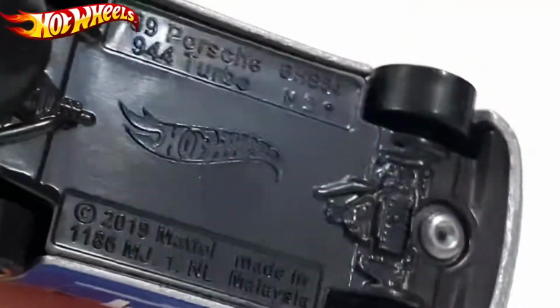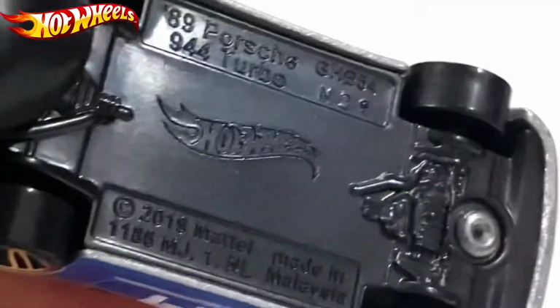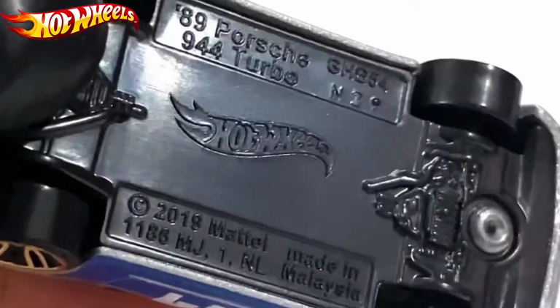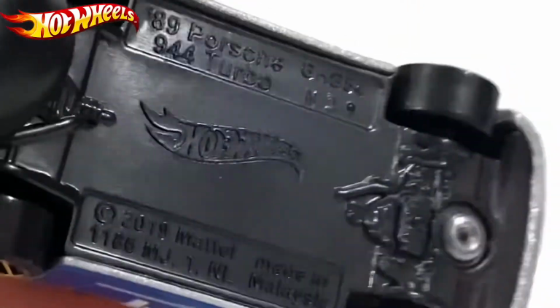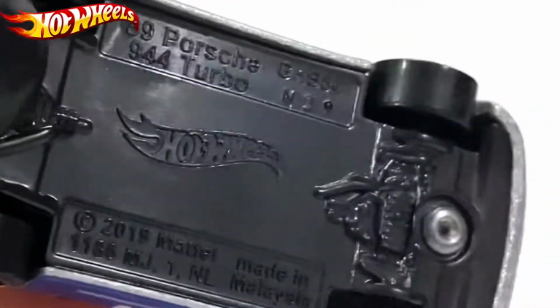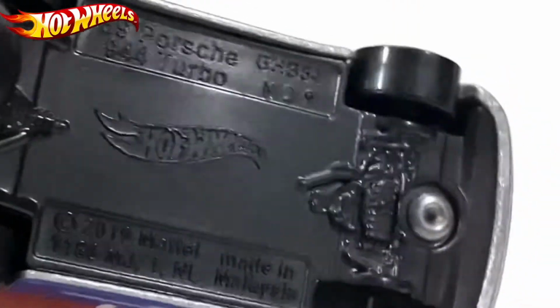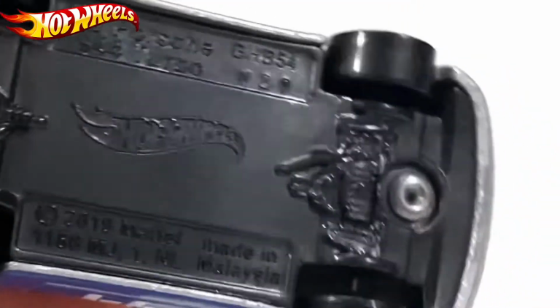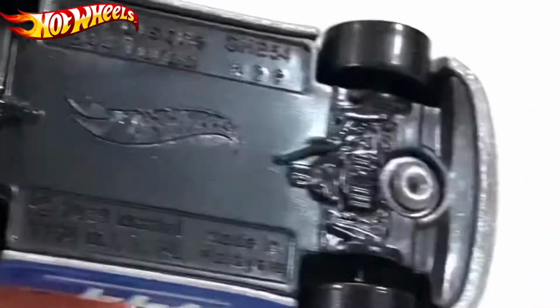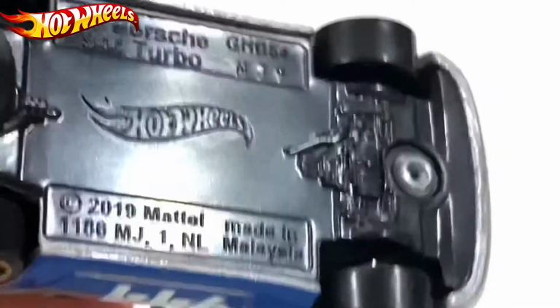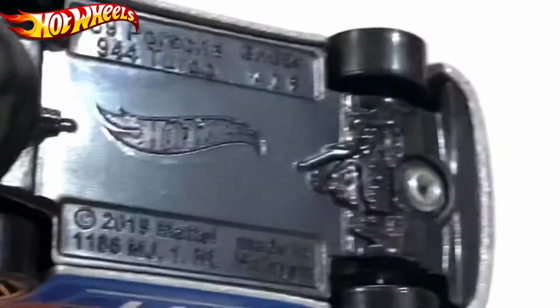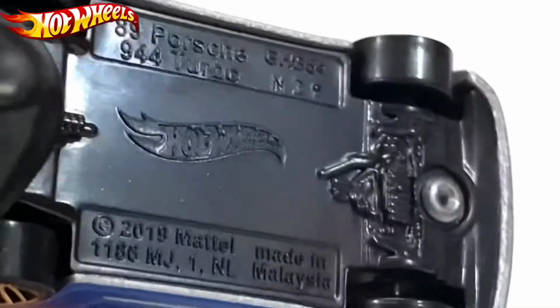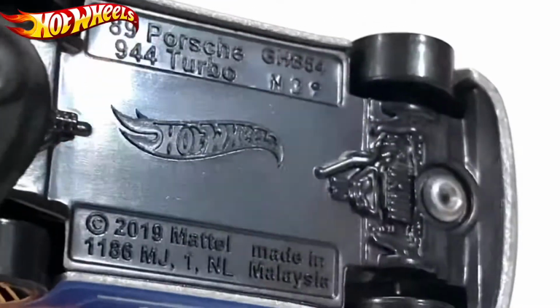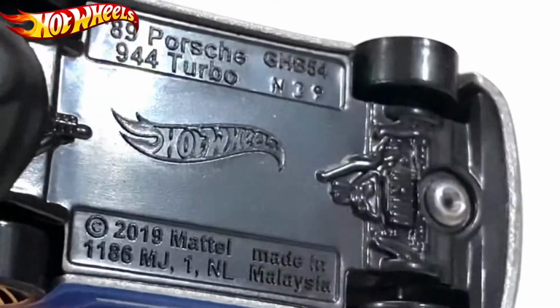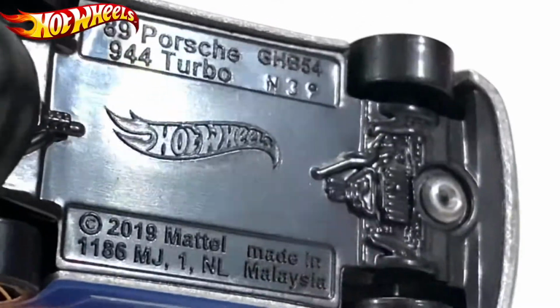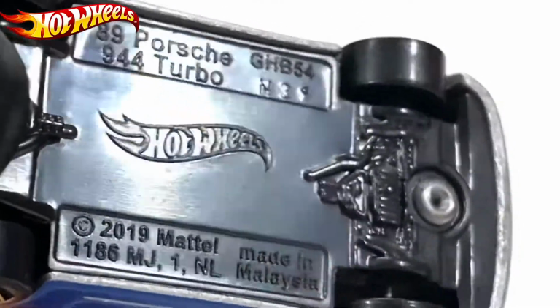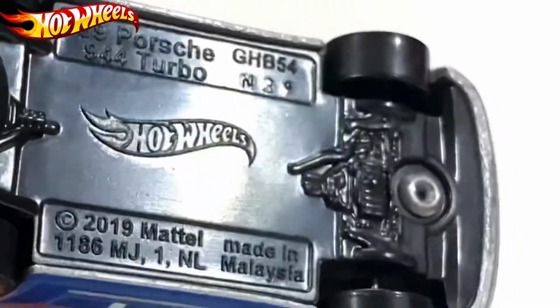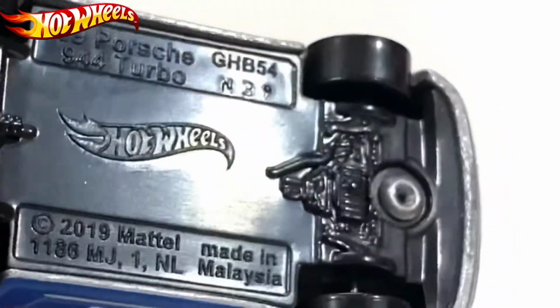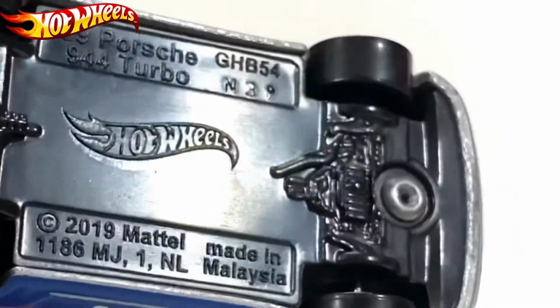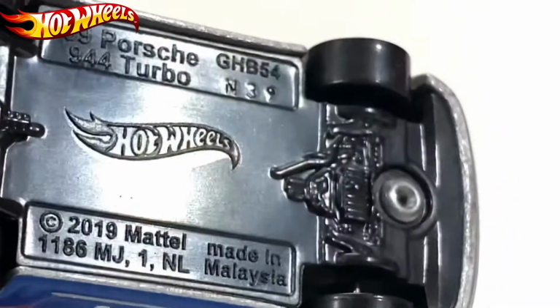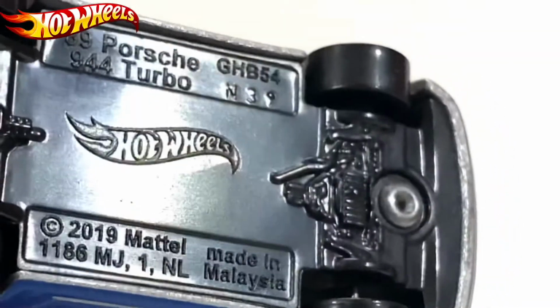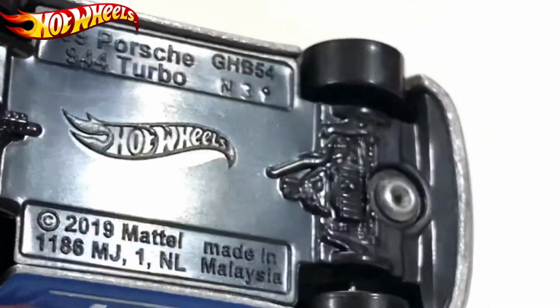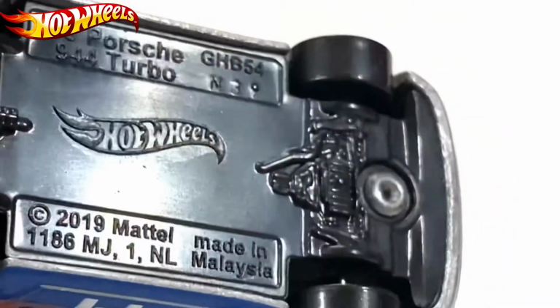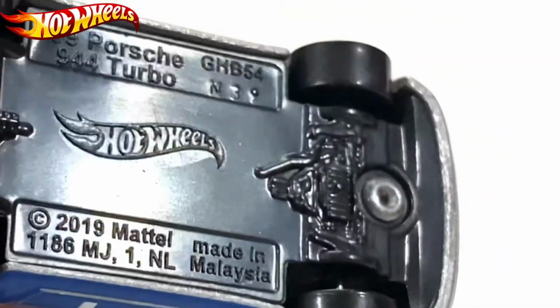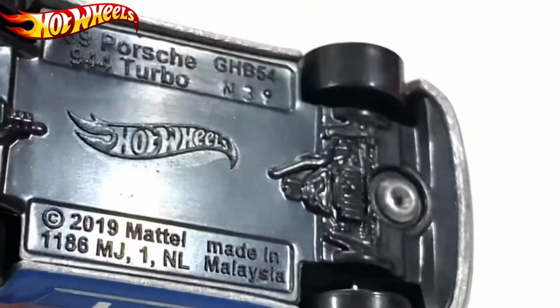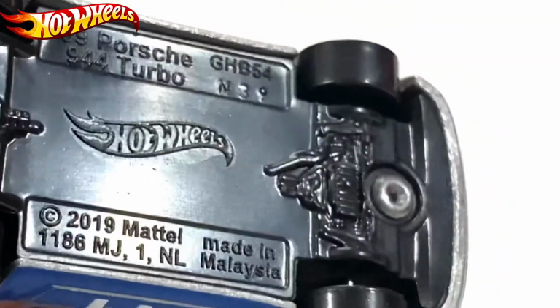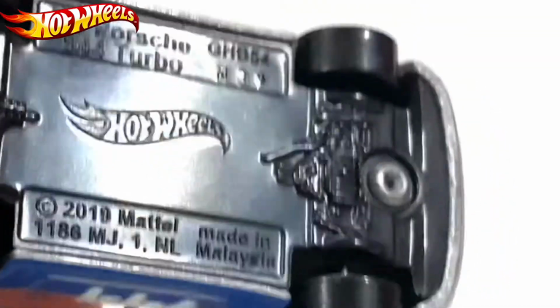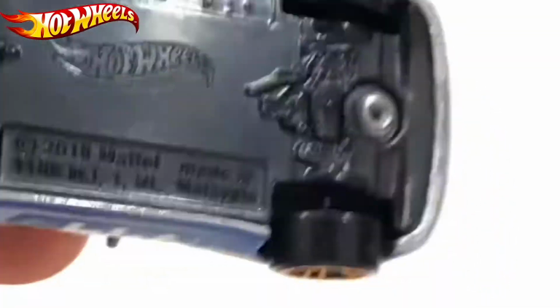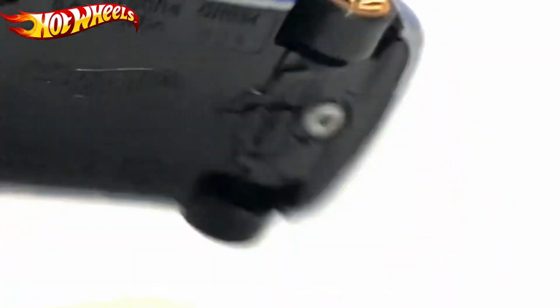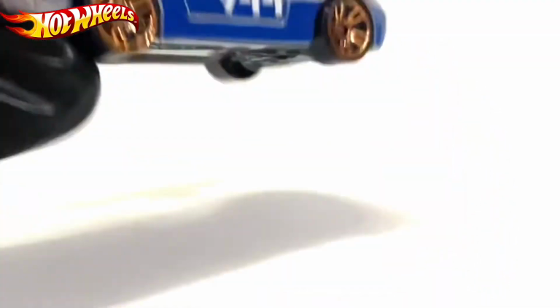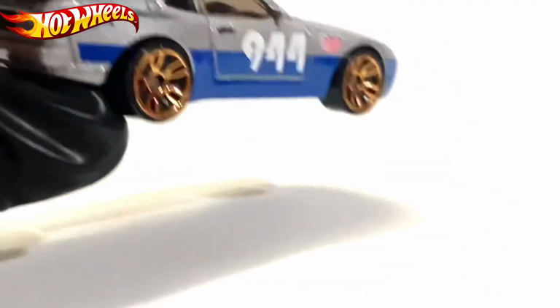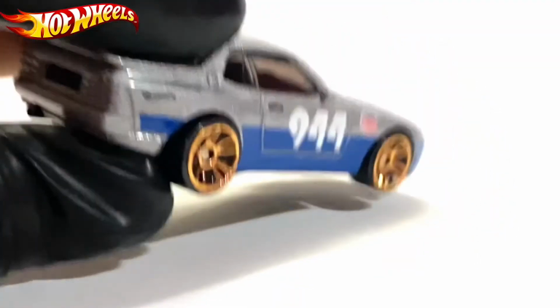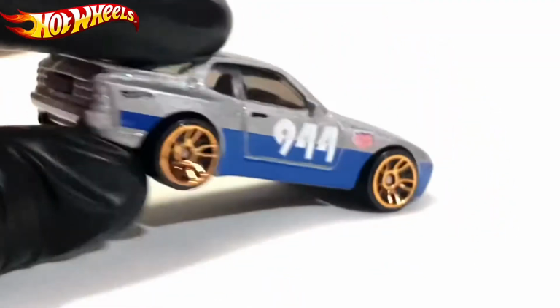'89 Porsche 944 Turbo, EDIM Leisure 2018 Retail.